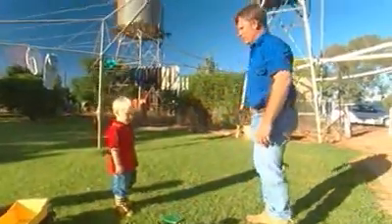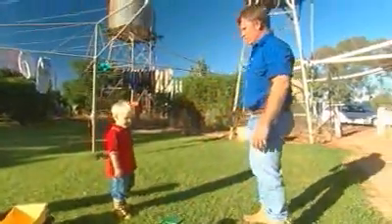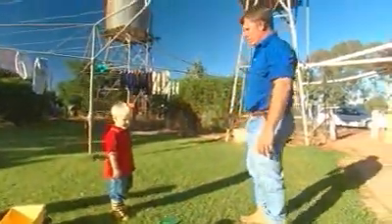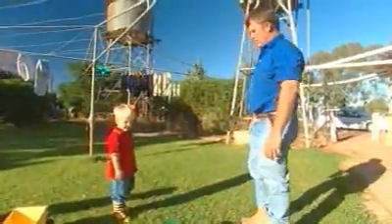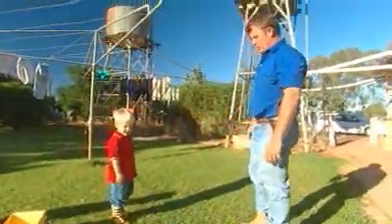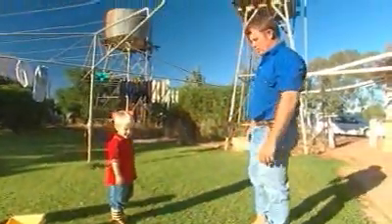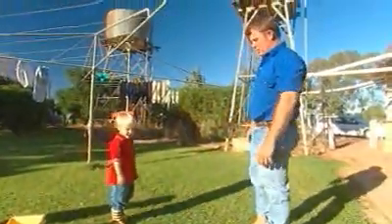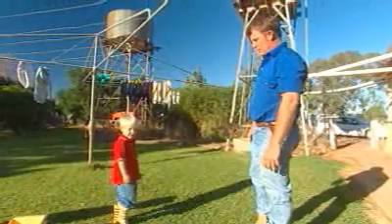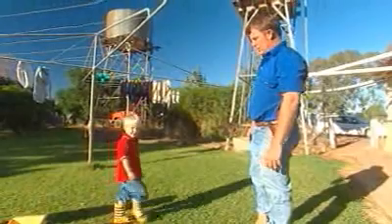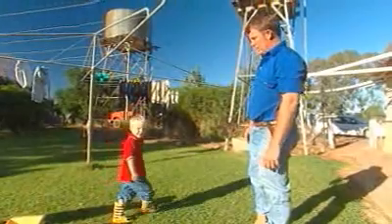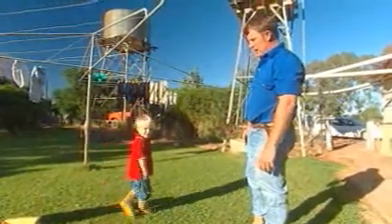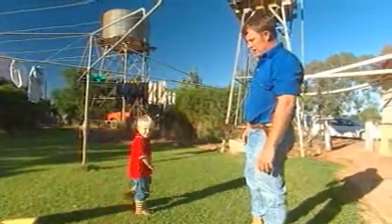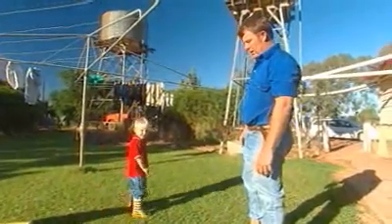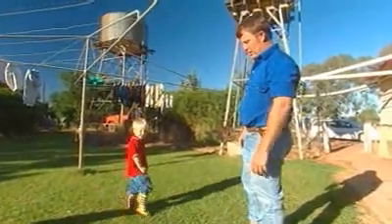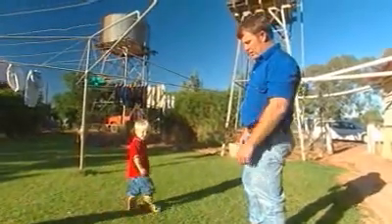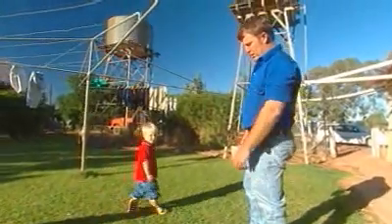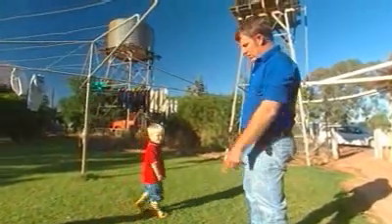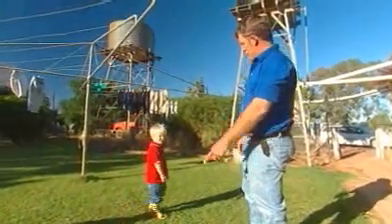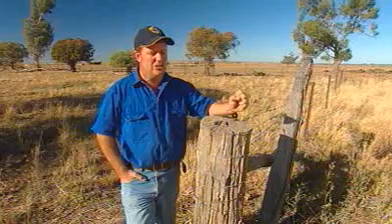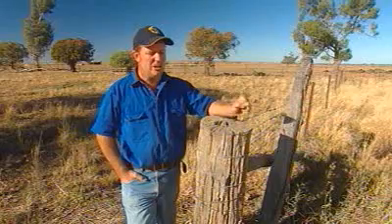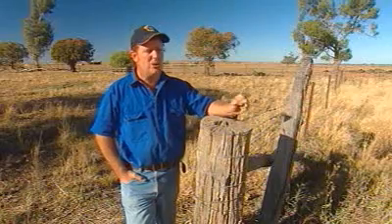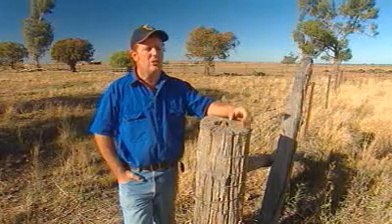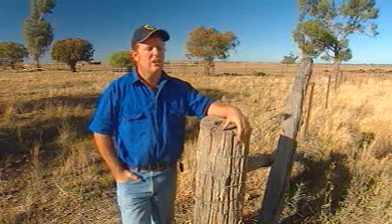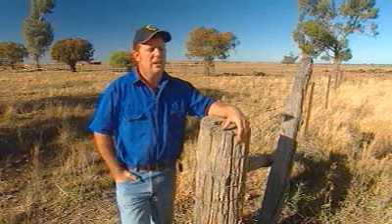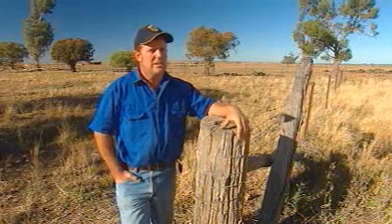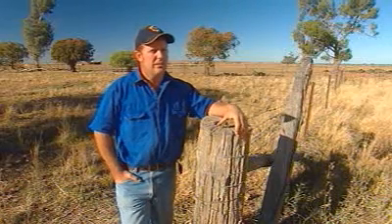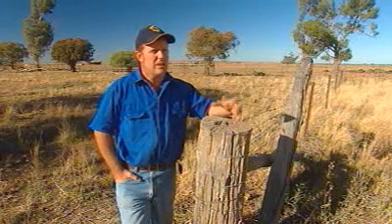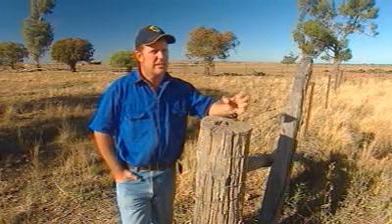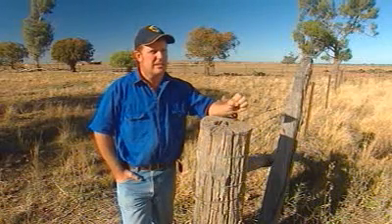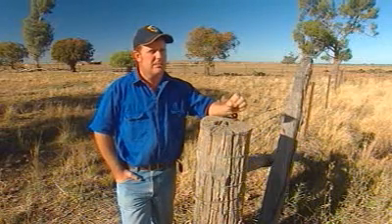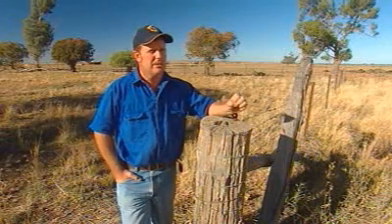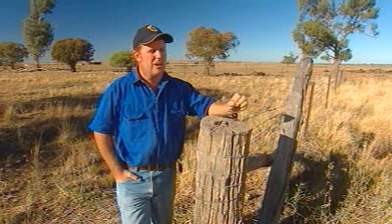Sustainability on our farm is a very important issue. With the introduction of biotechnology and GM cotton, it has definitely raised our farm's sustainability.